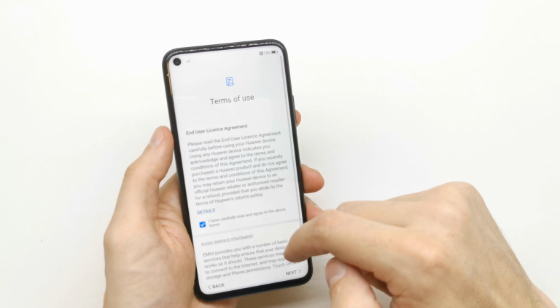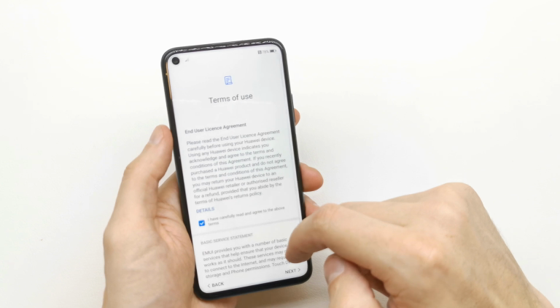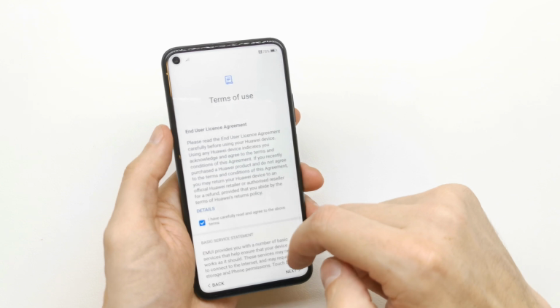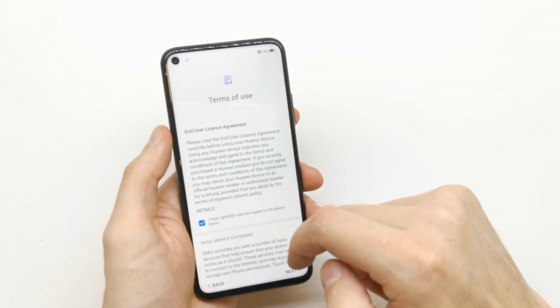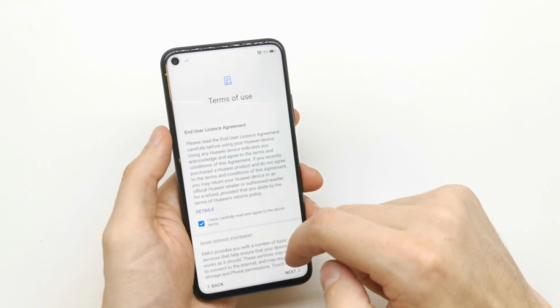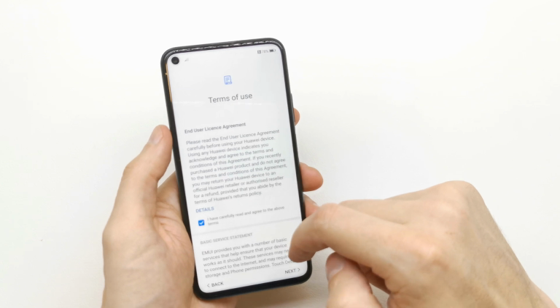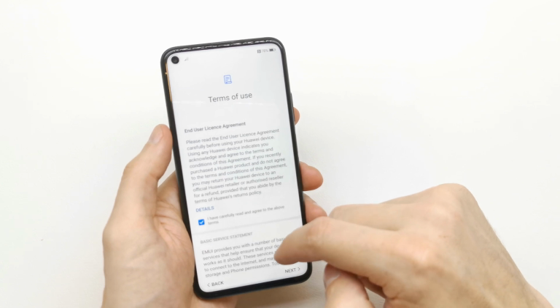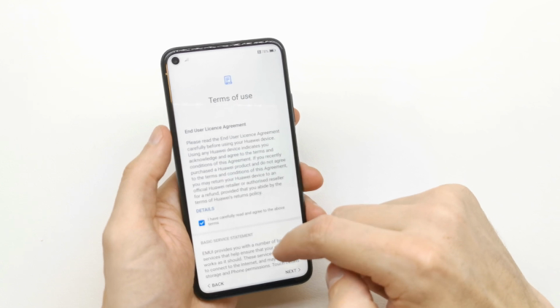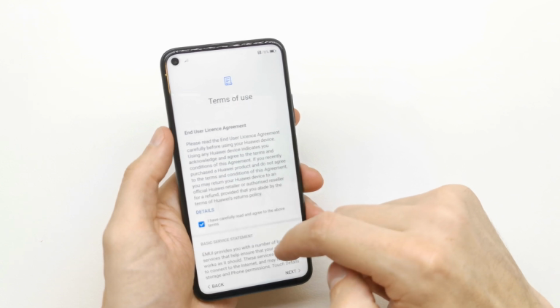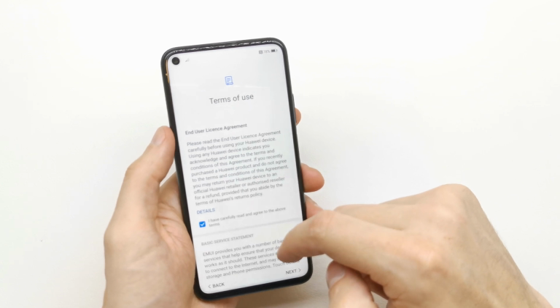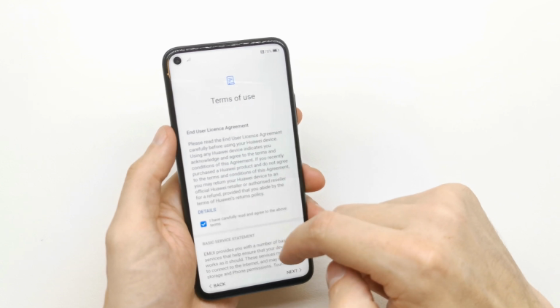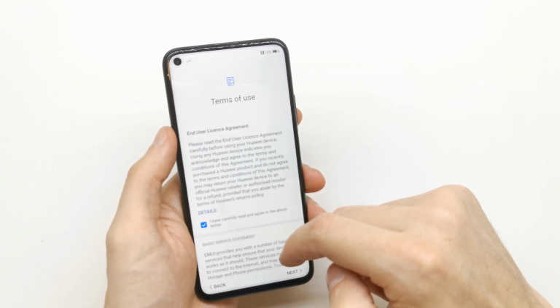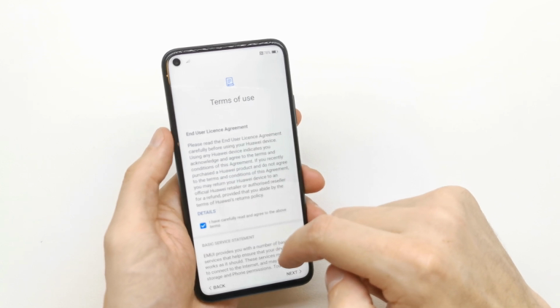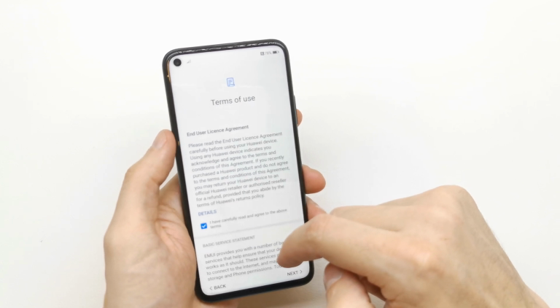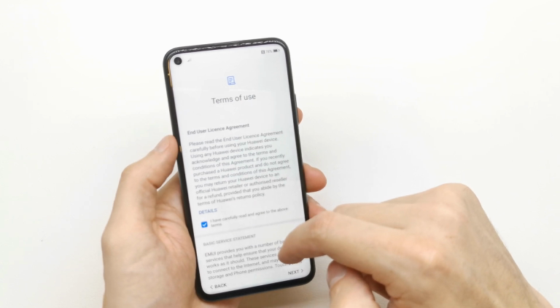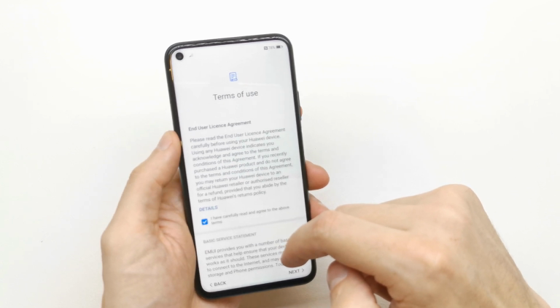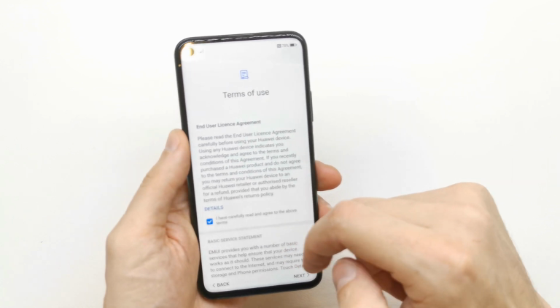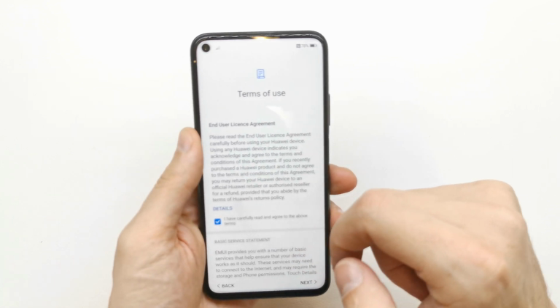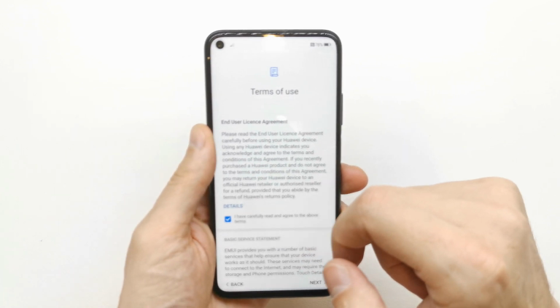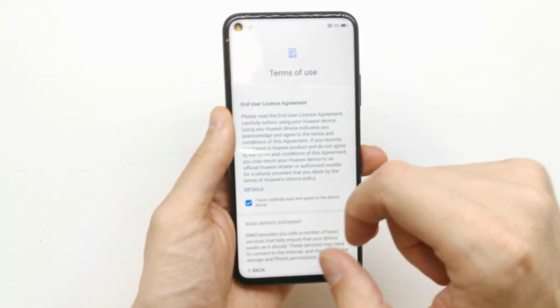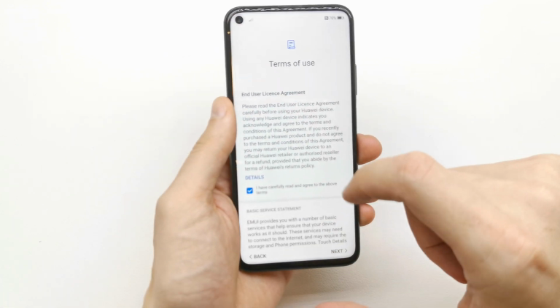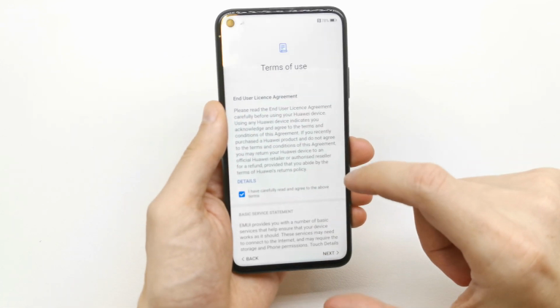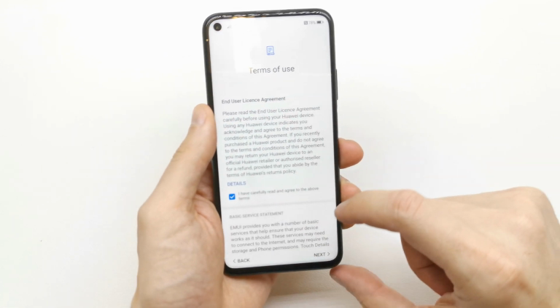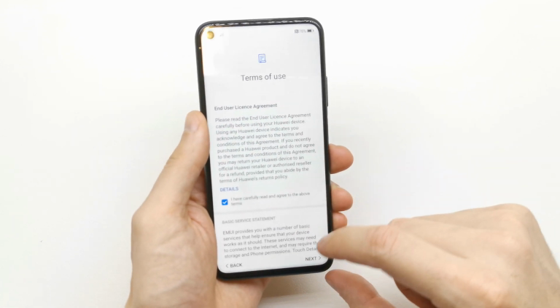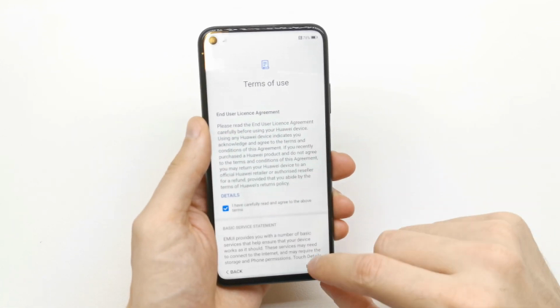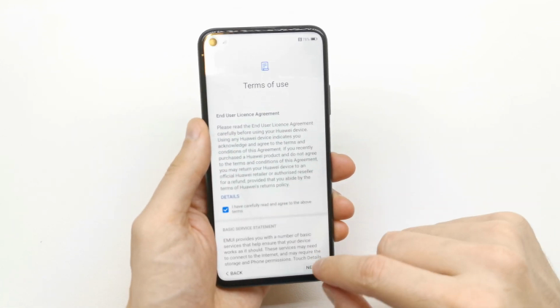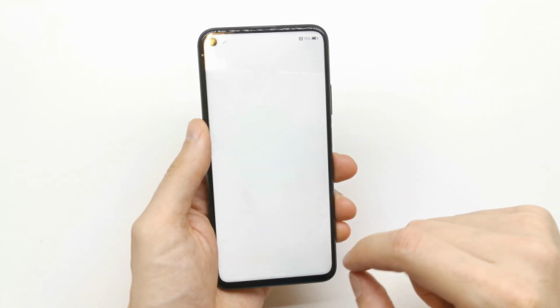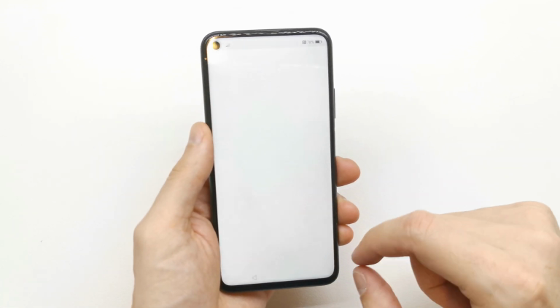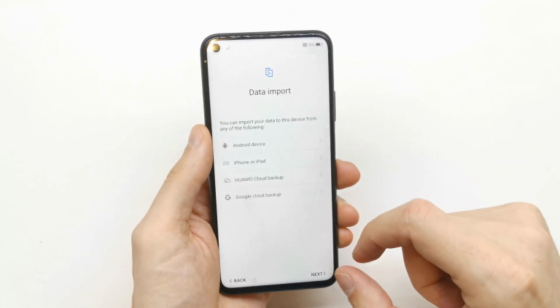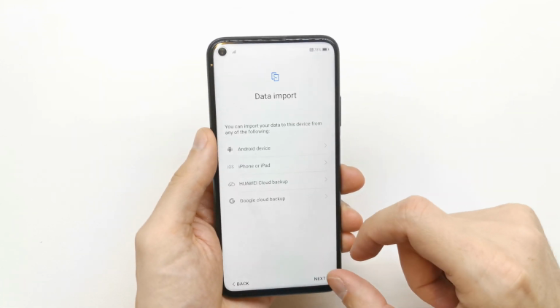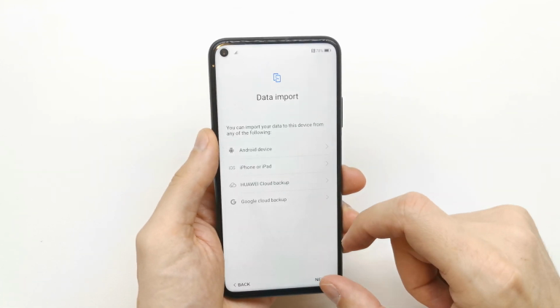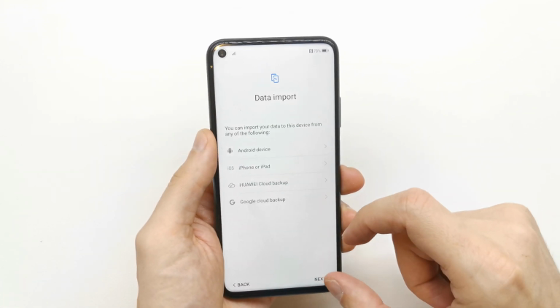Here you have to accept the terms of use of the phone. Click next.